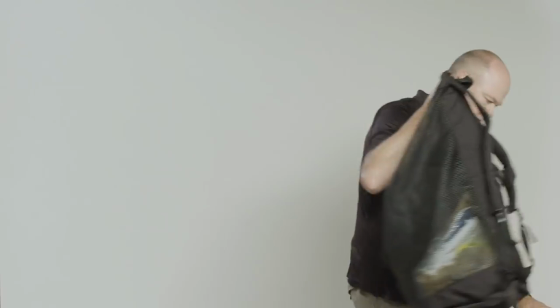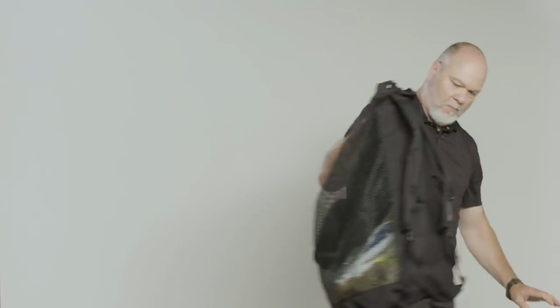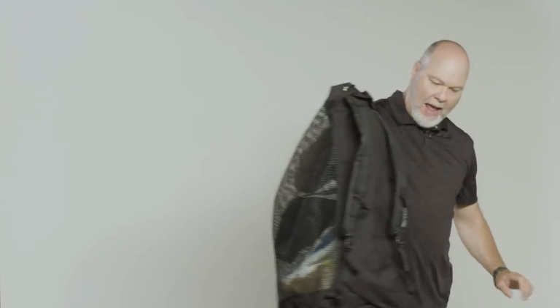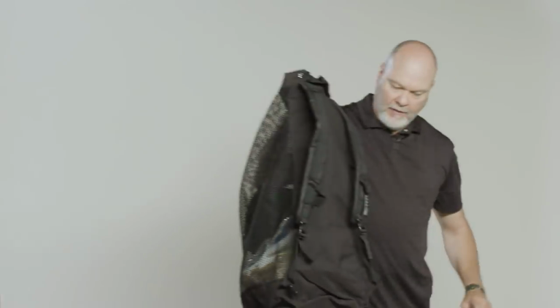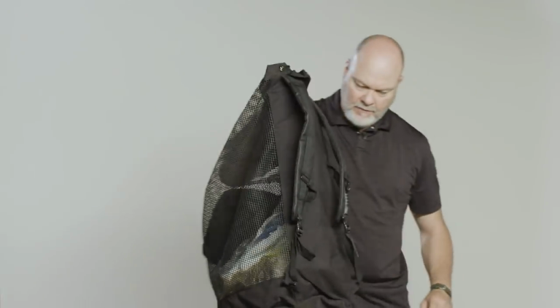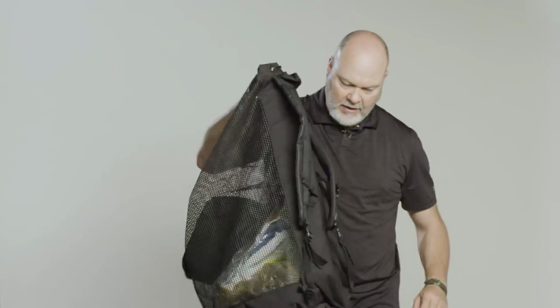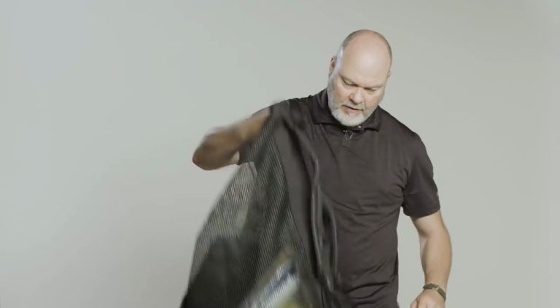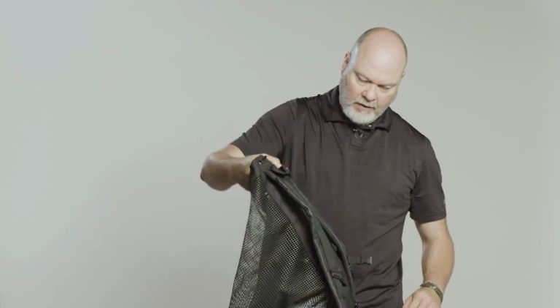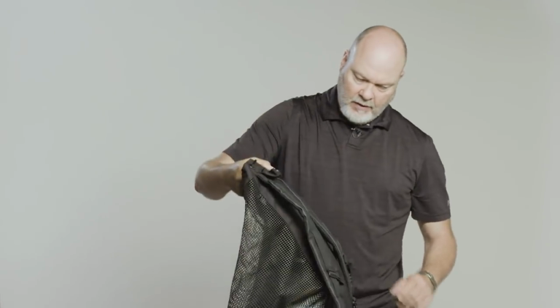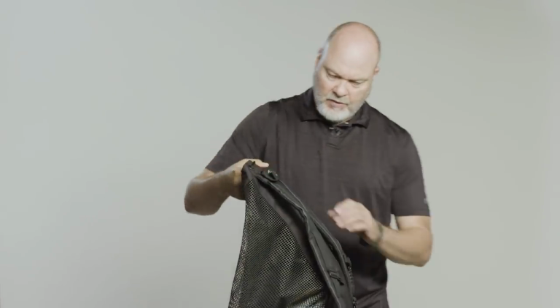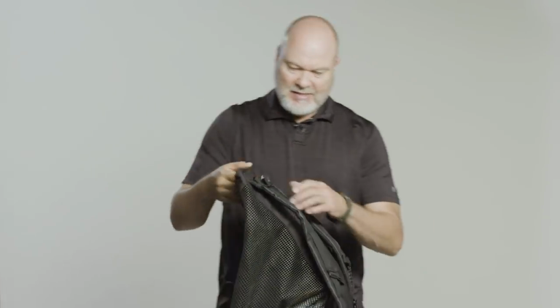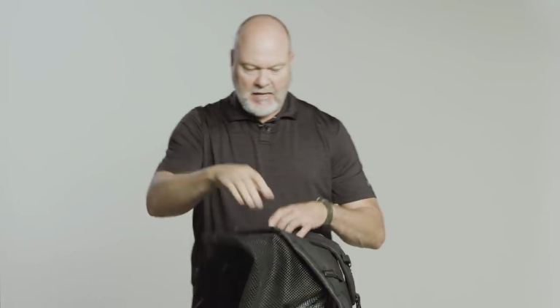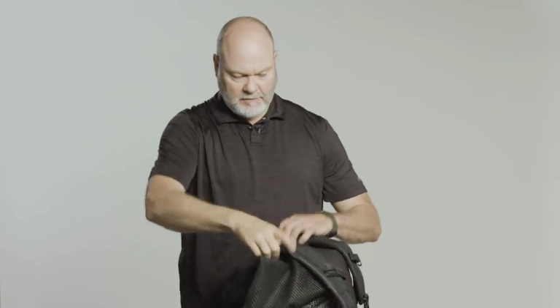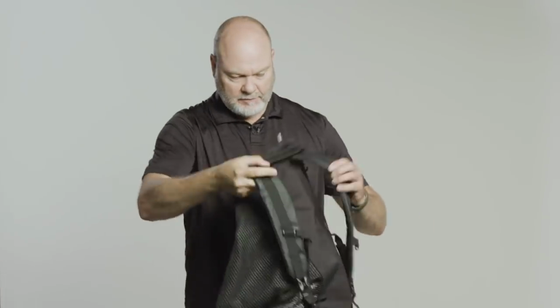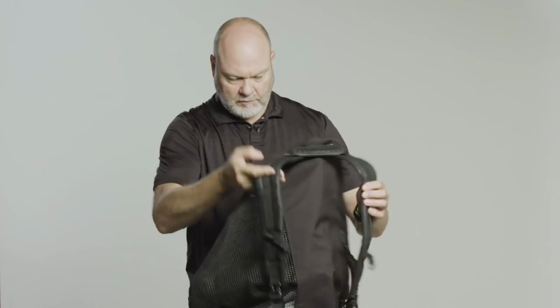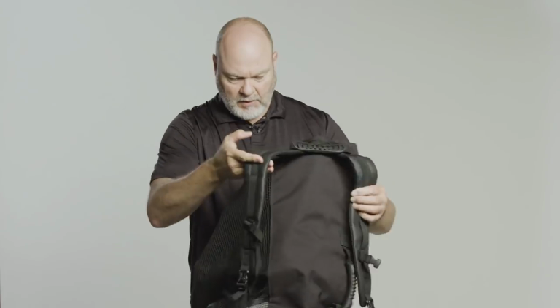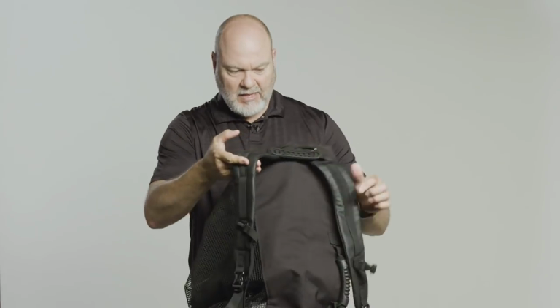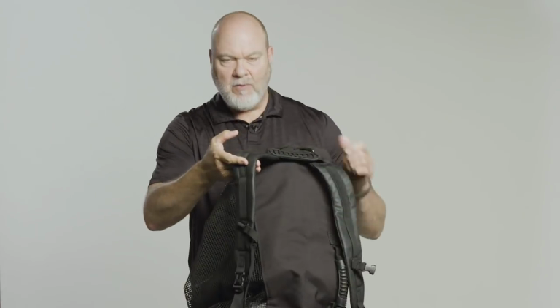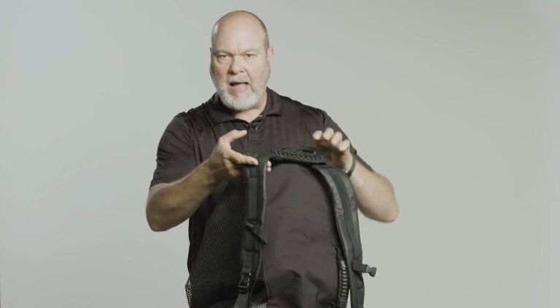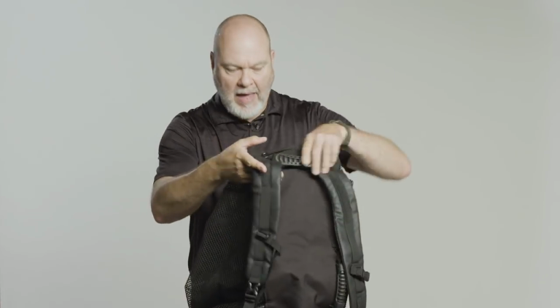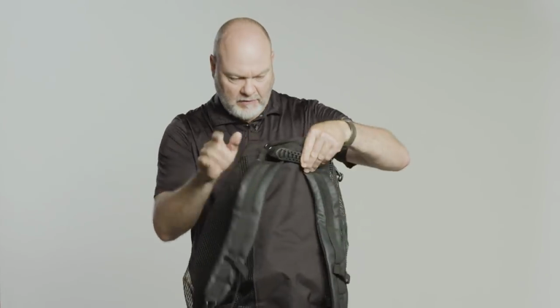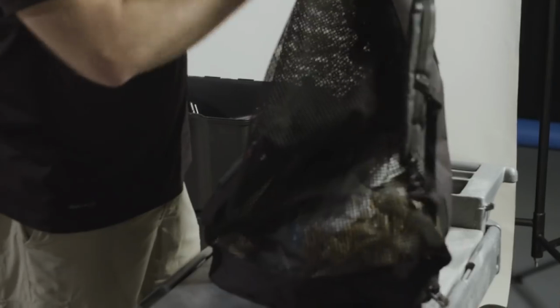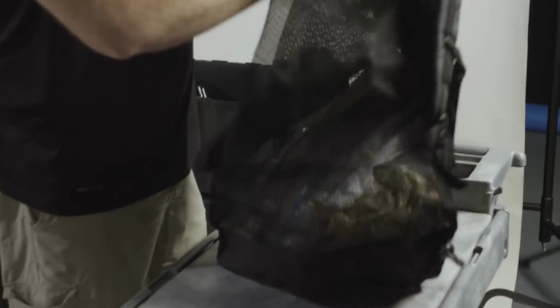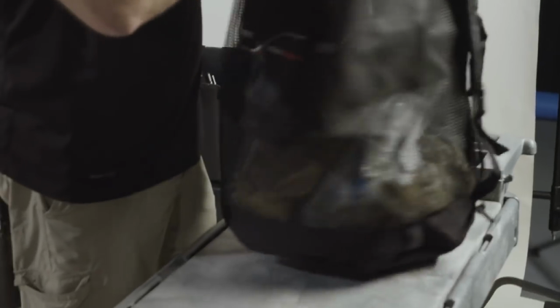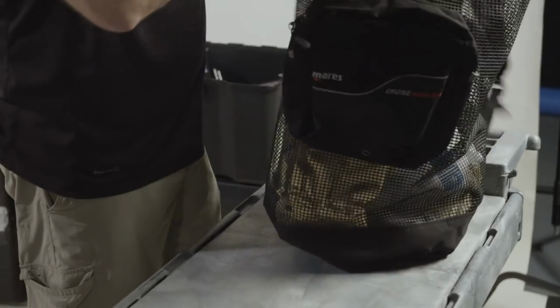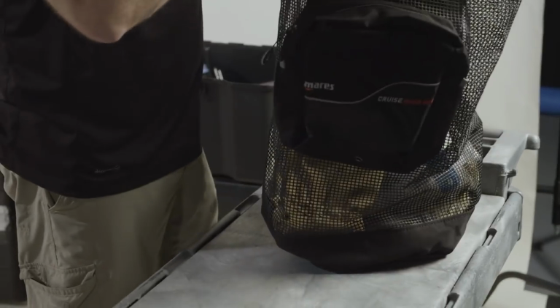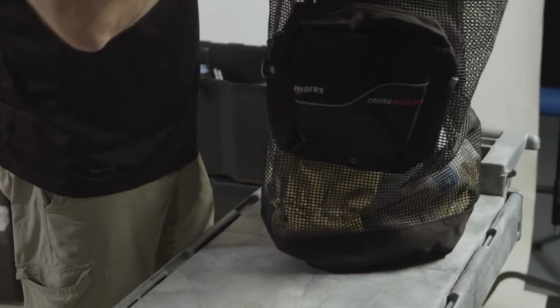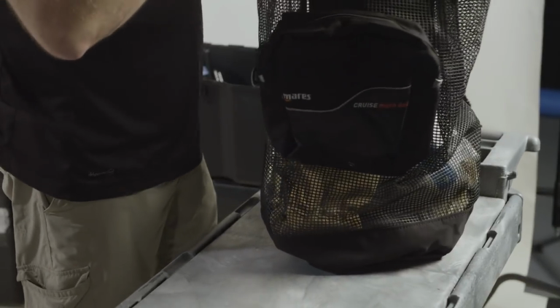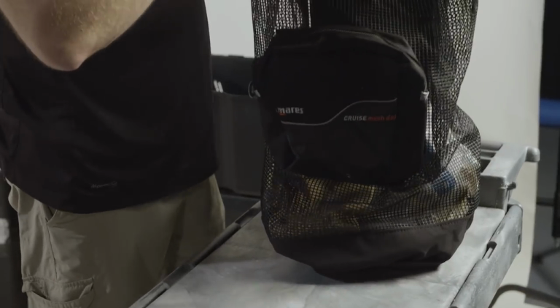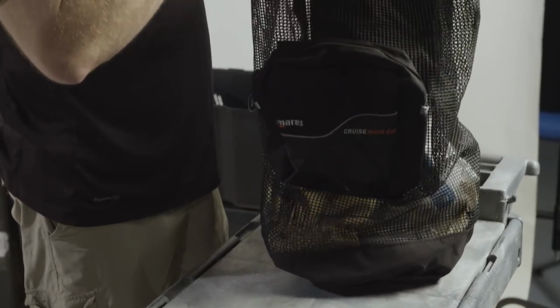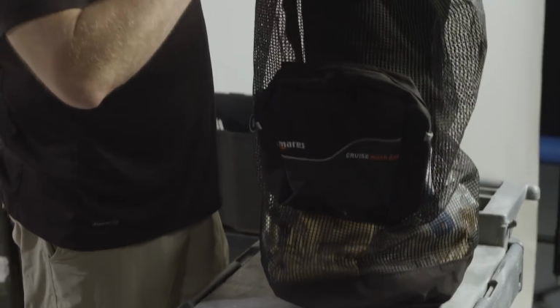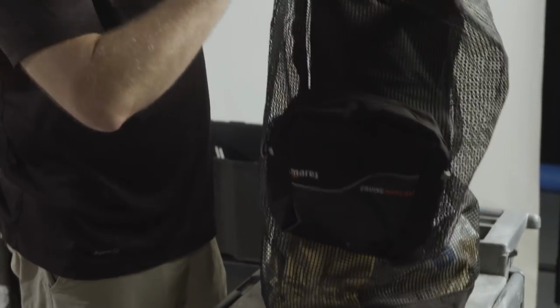This bag right here, as you can see, is kind of a backpack — it's actually designed to be a scuba diving bag.